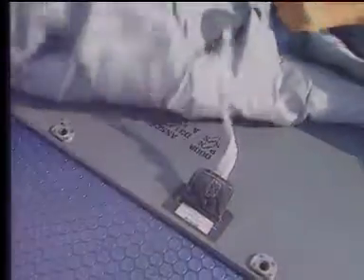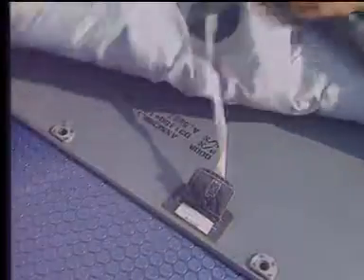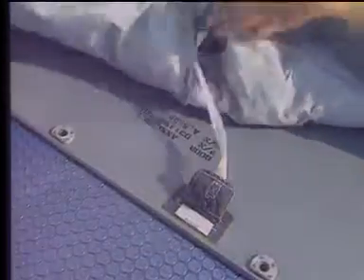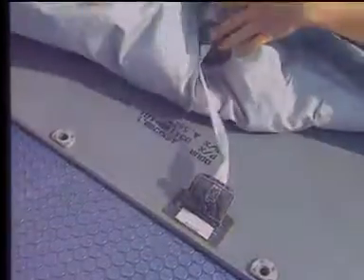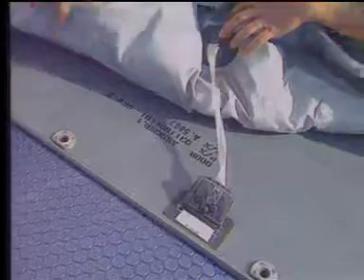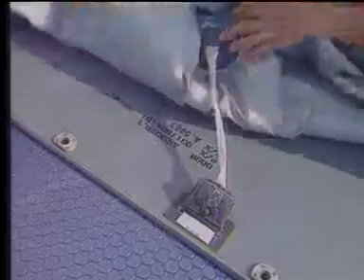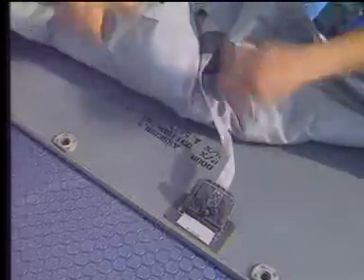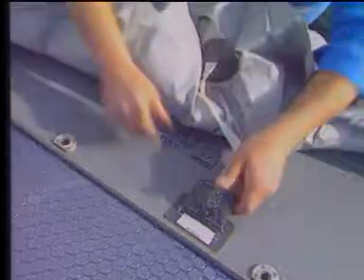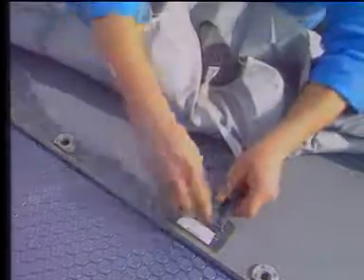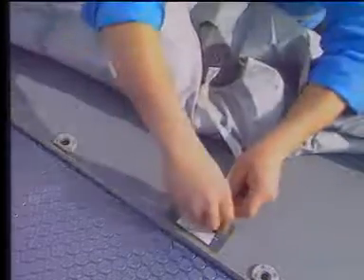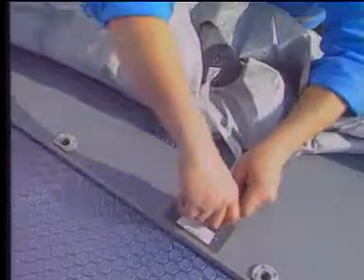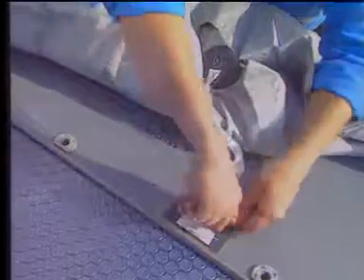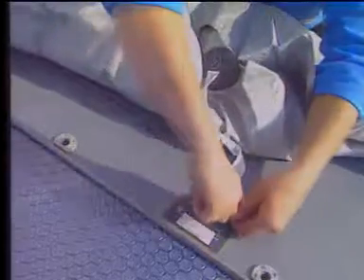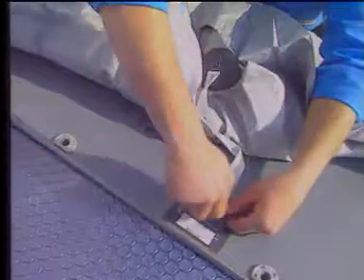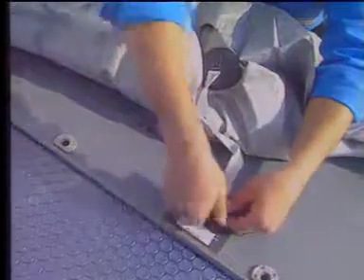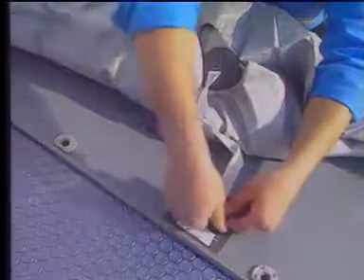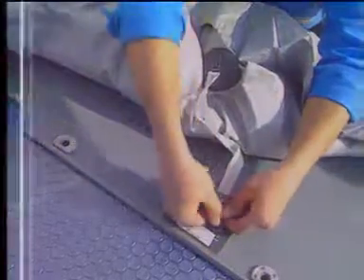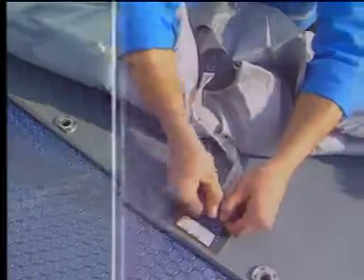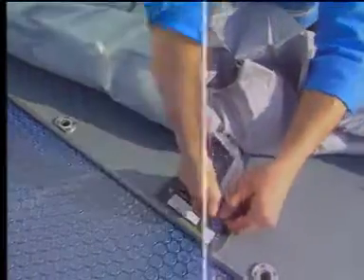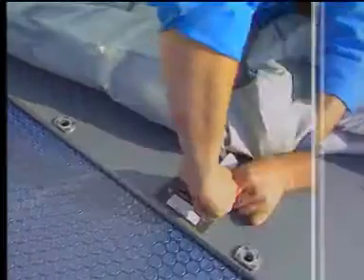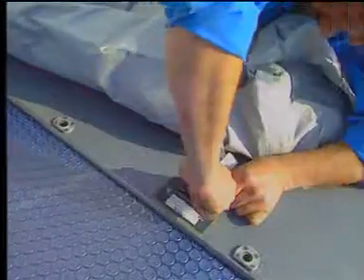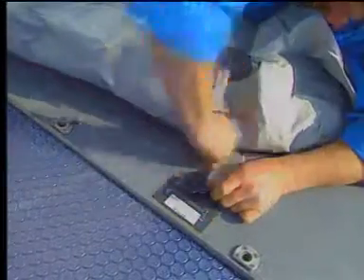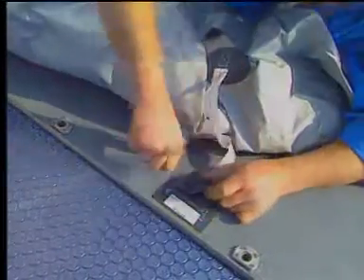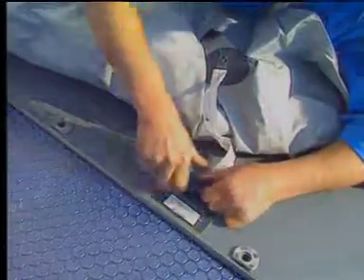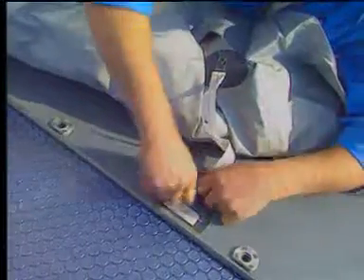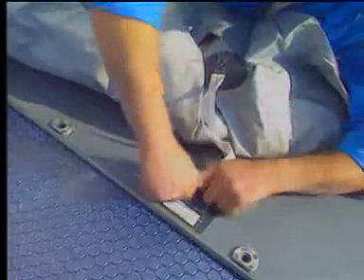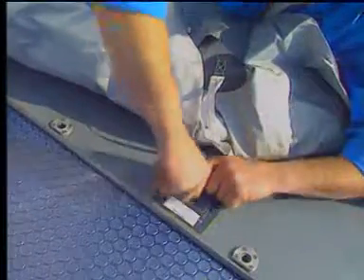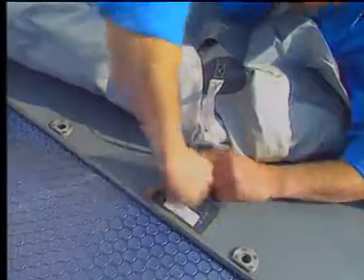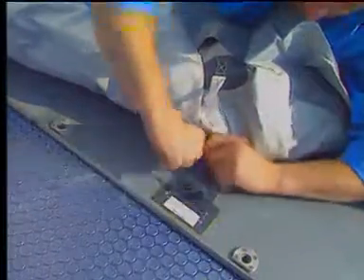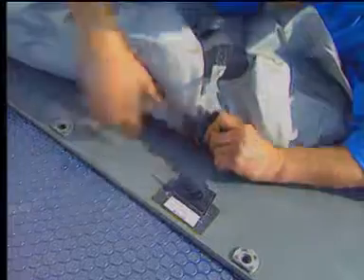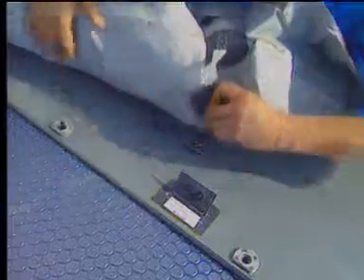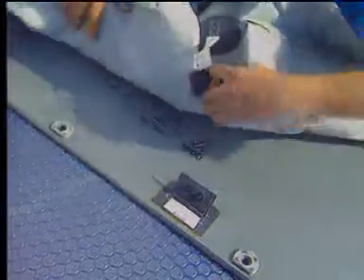Undo the strap press studs to separate the container panel from the escape slide.